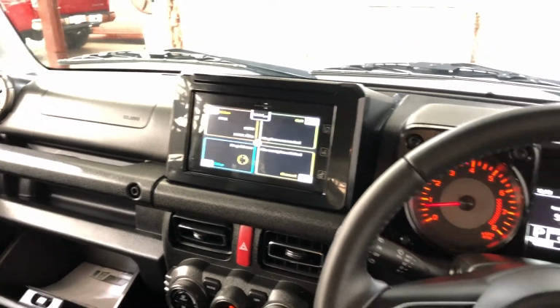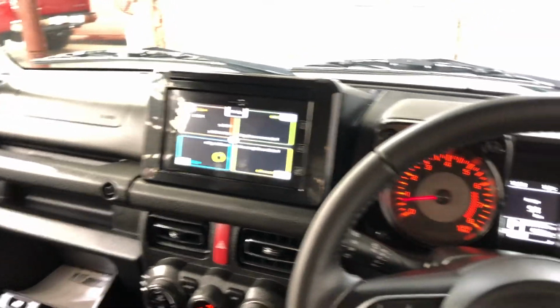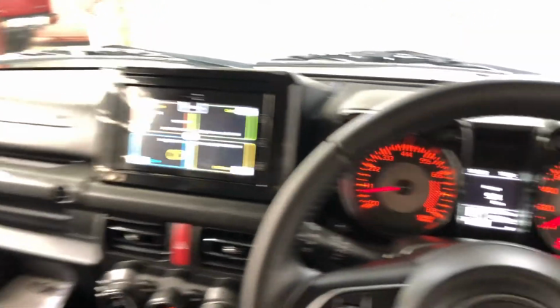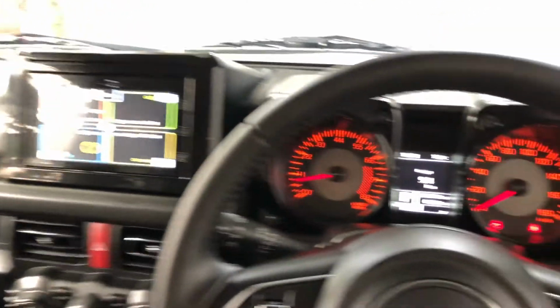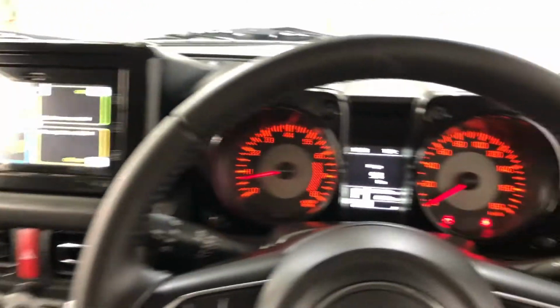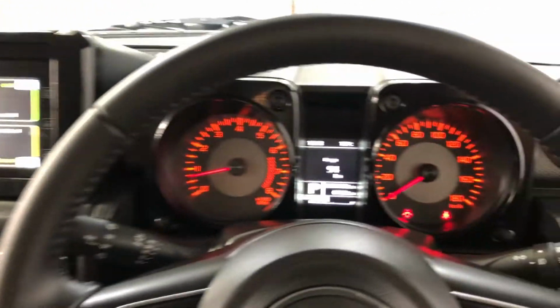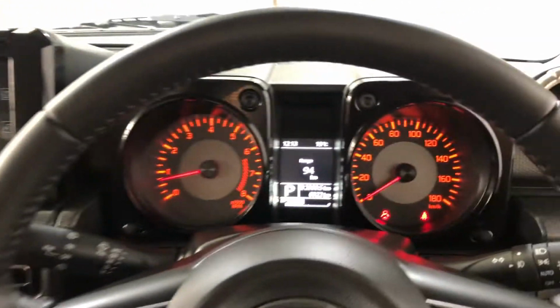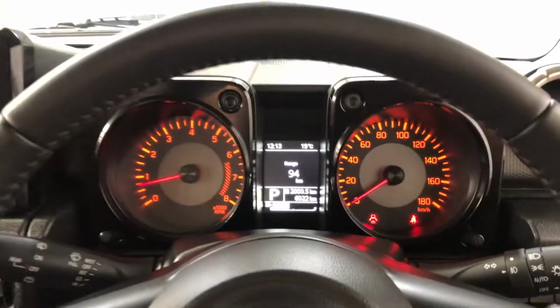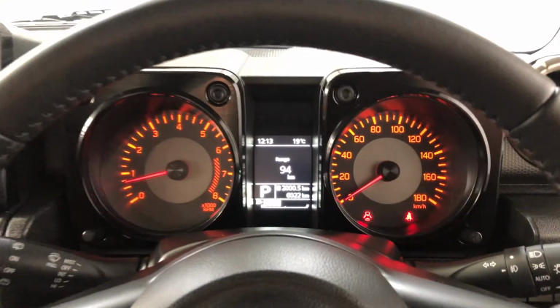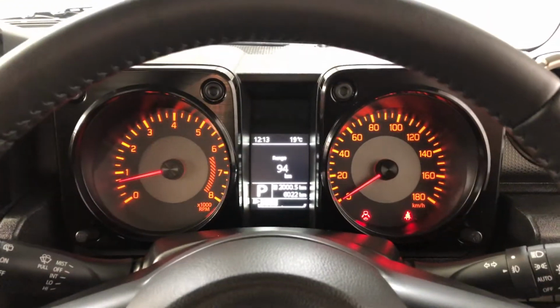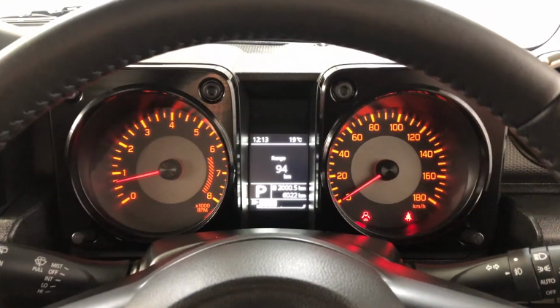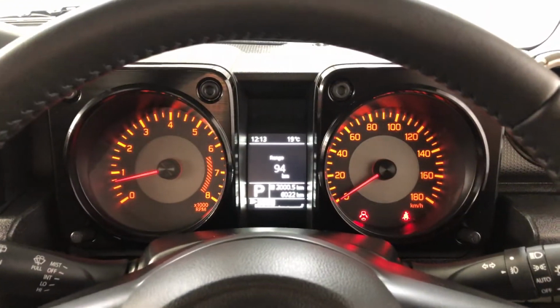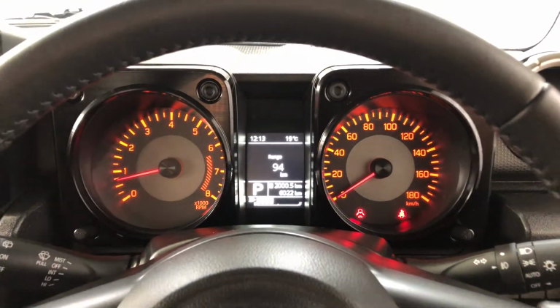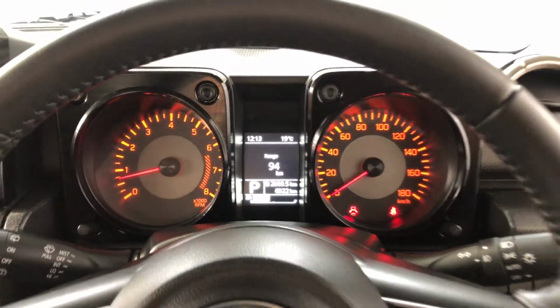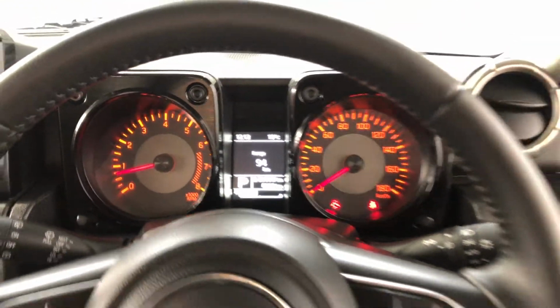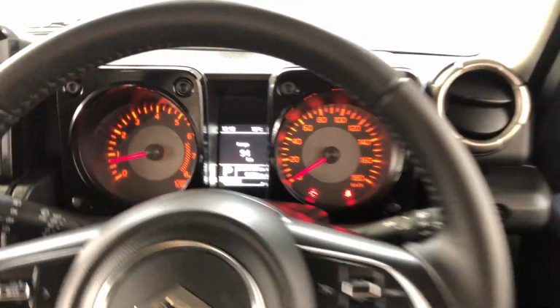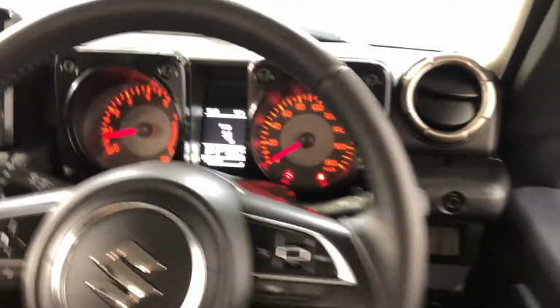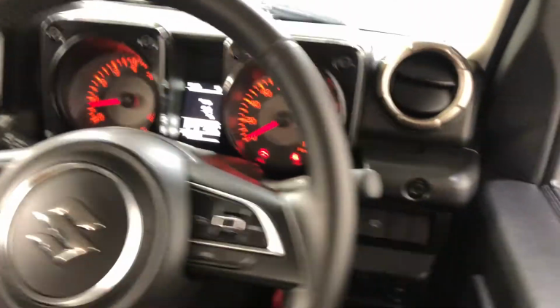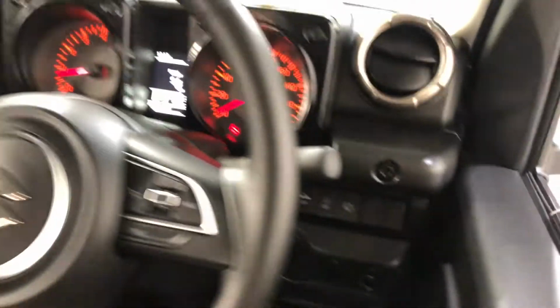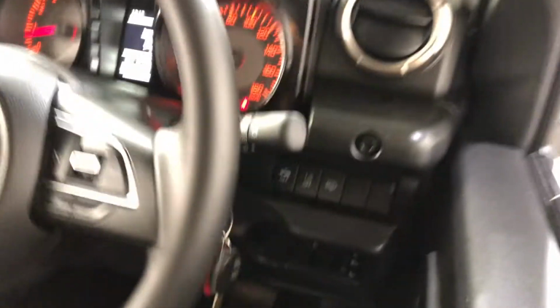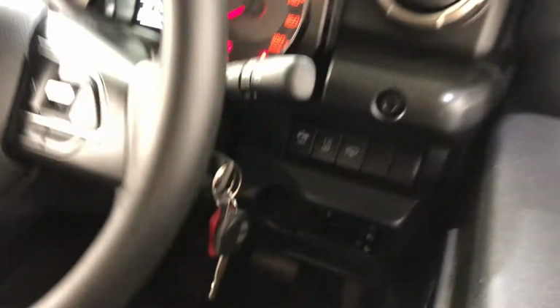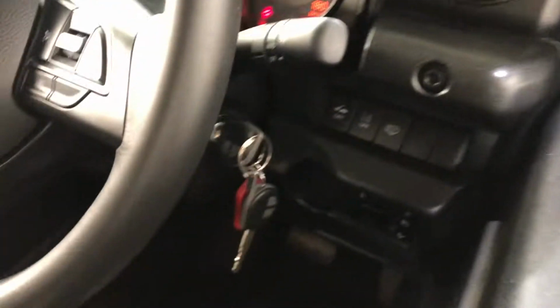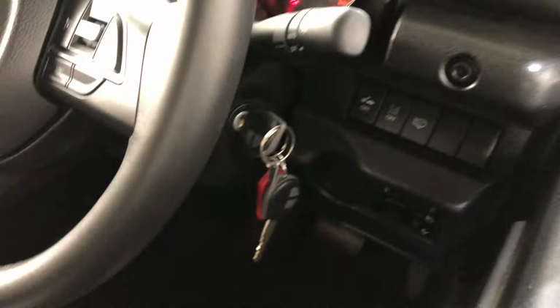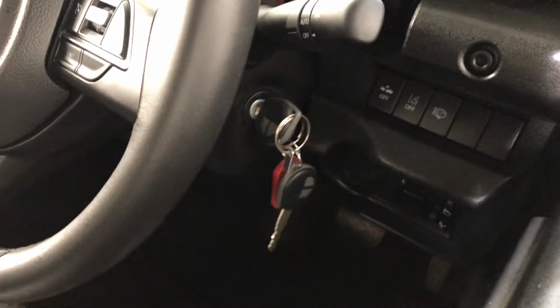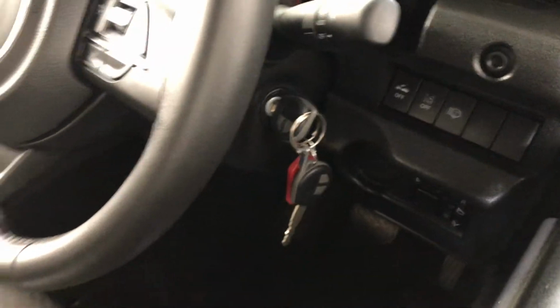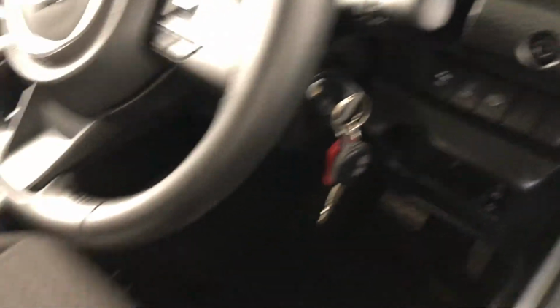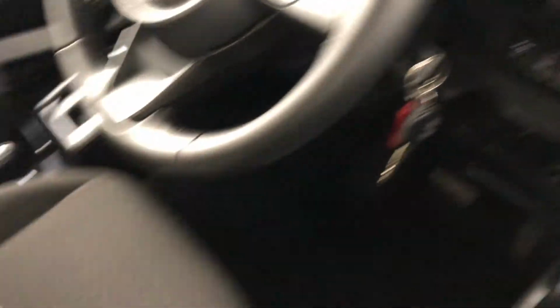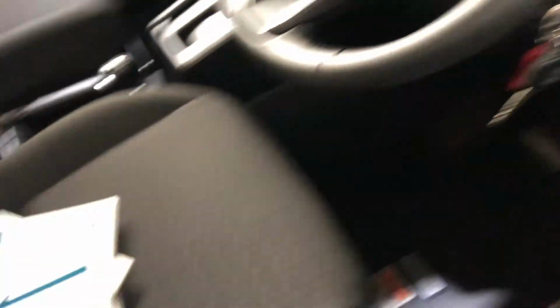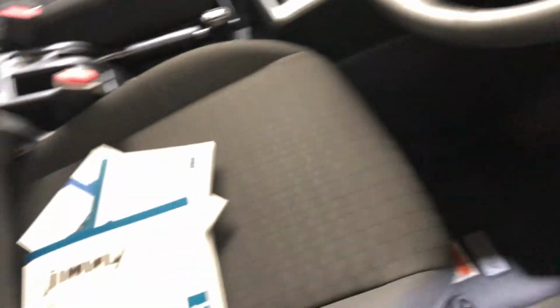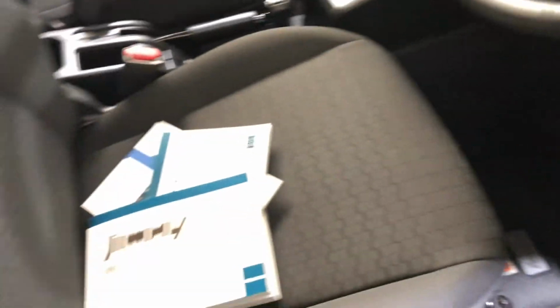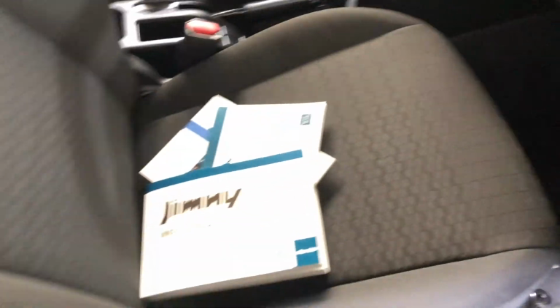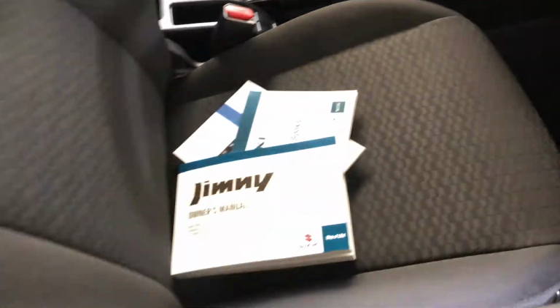This car has travelled 6,000 kilometres on the clock. It also comes with two sets of keys and a full set of books.